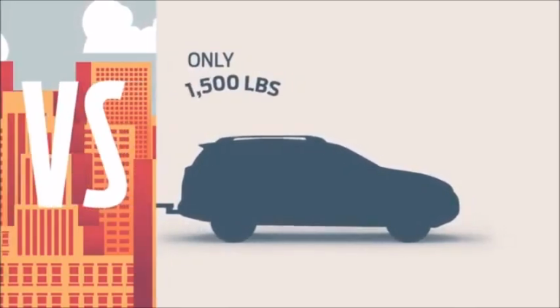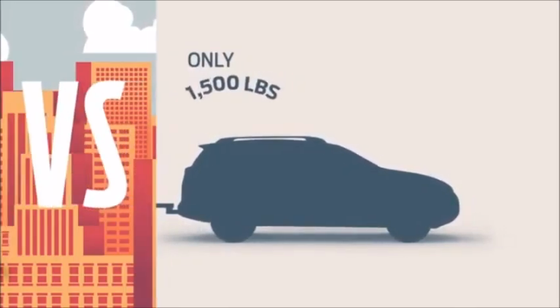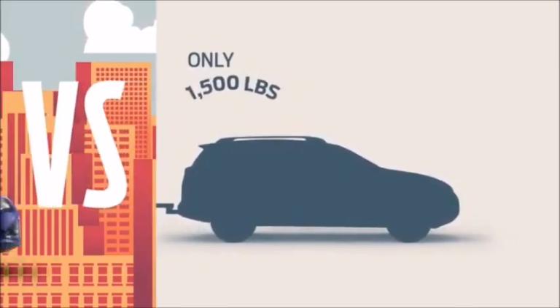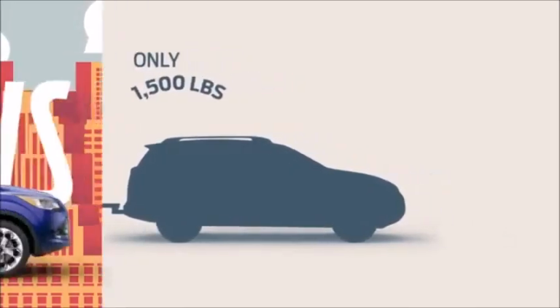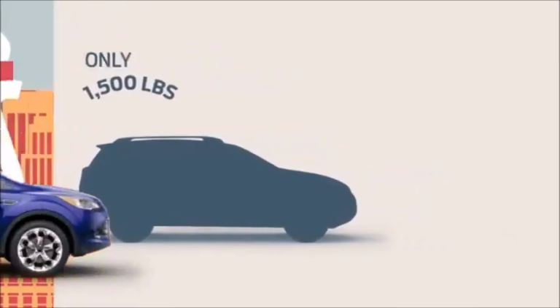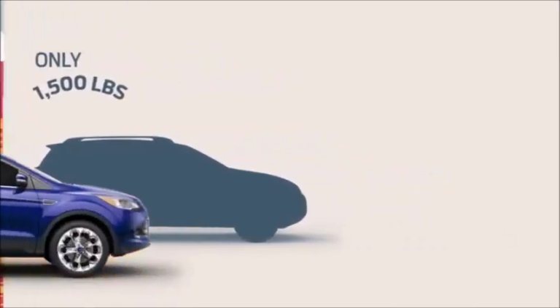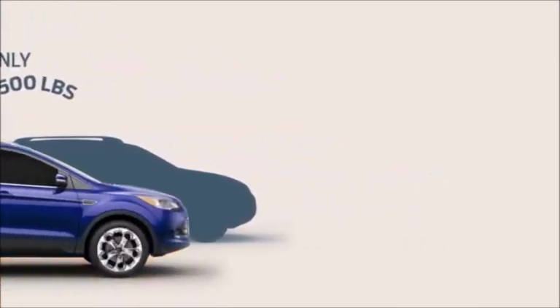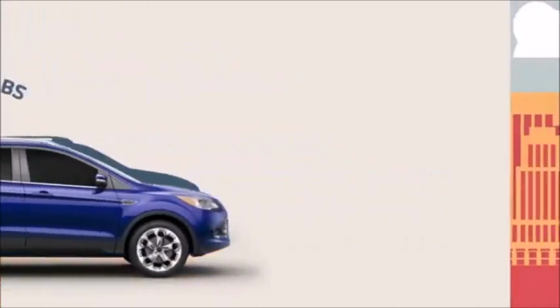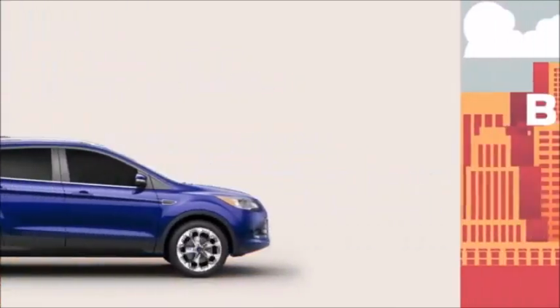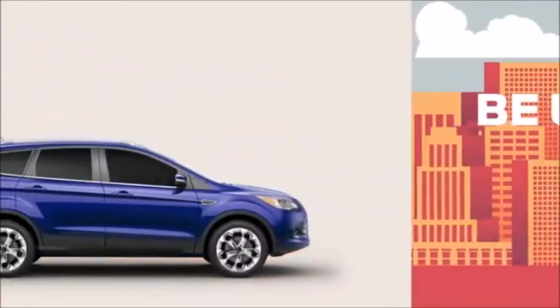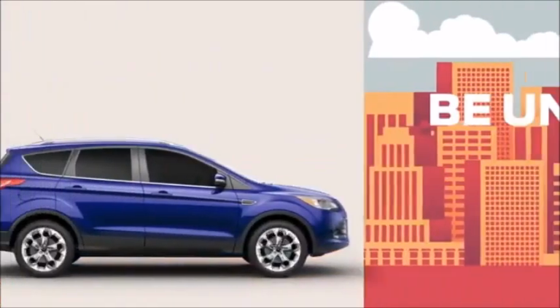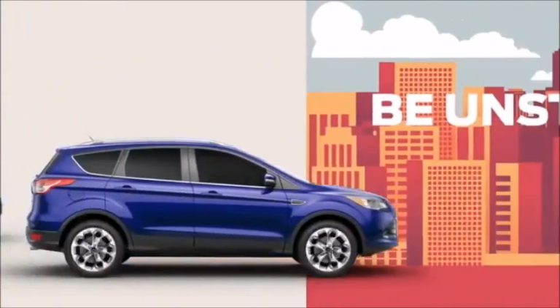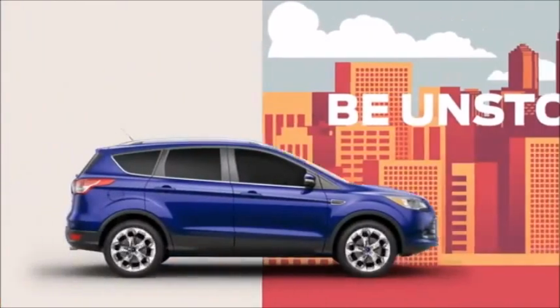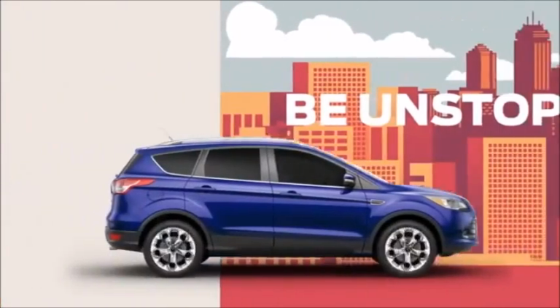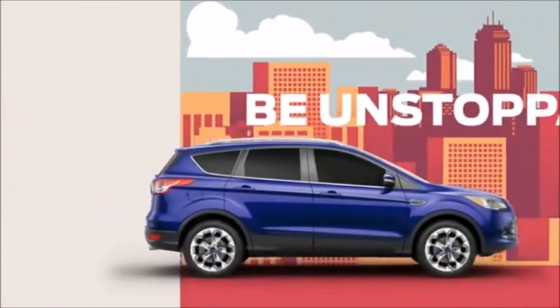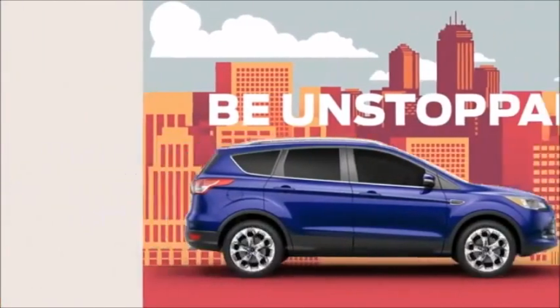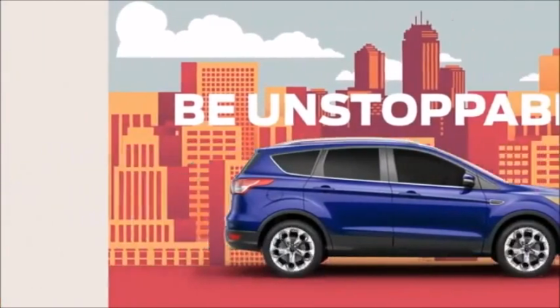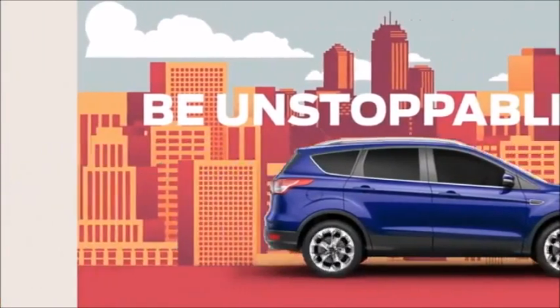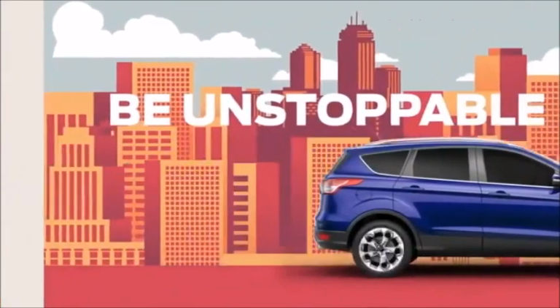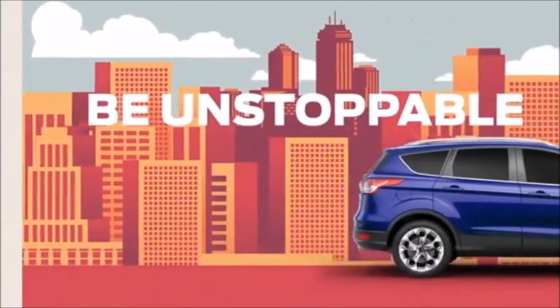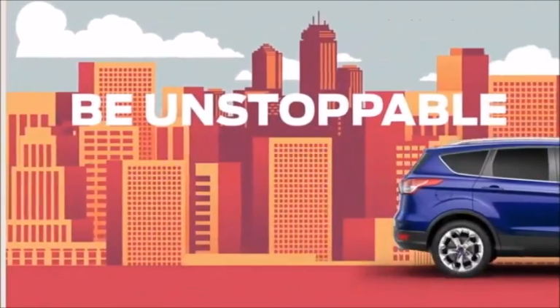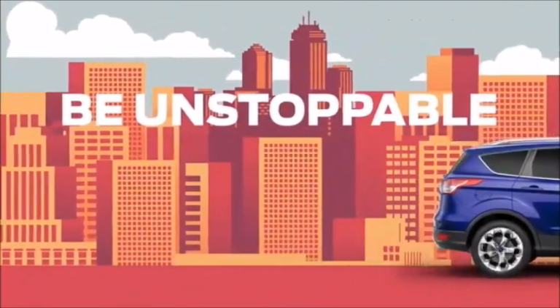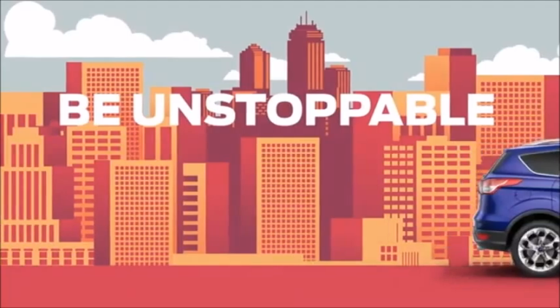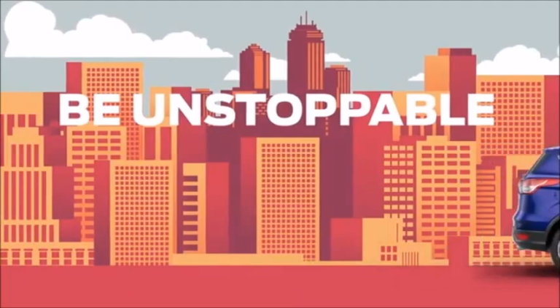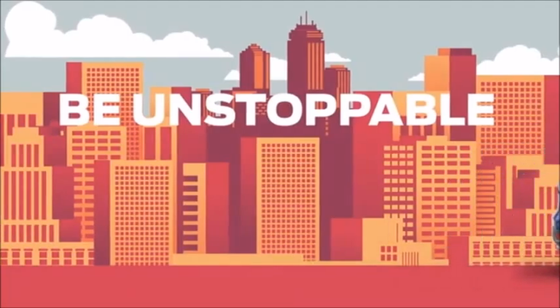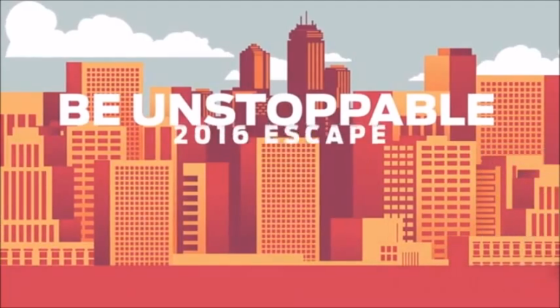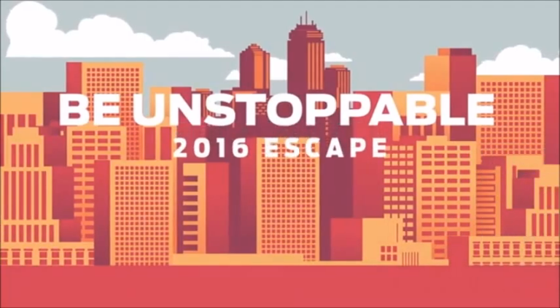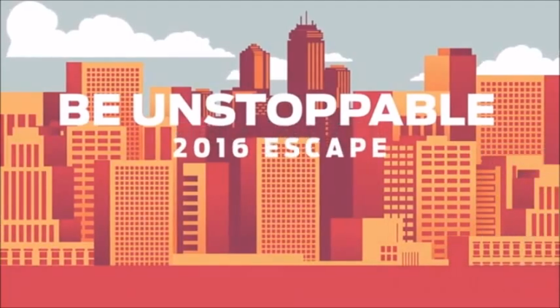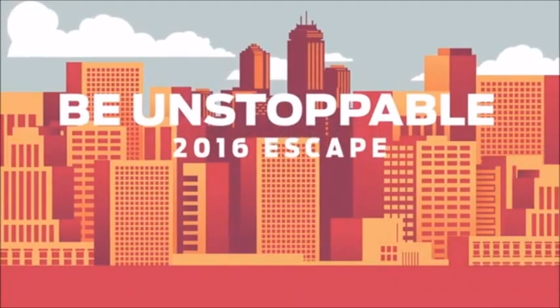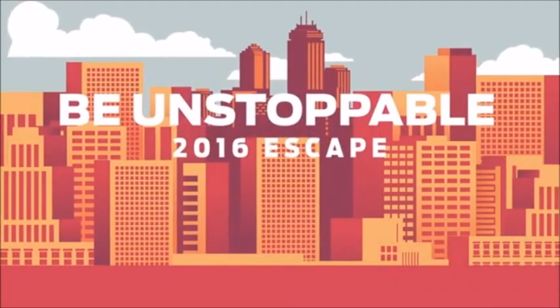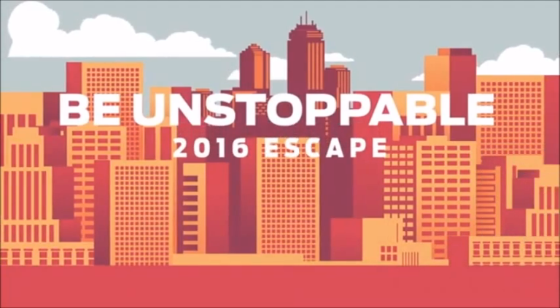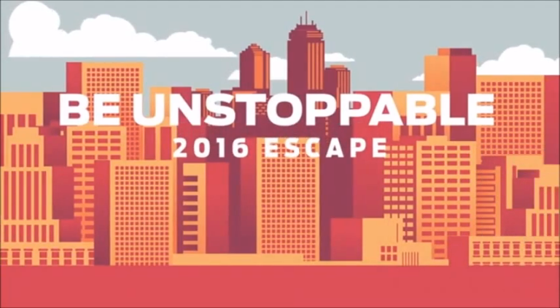While there are many ways to go, there's only one way for you to be unstoppable. Ford Escape.